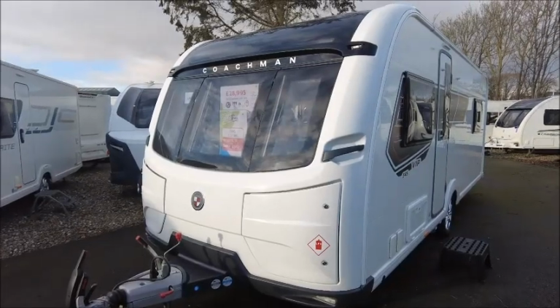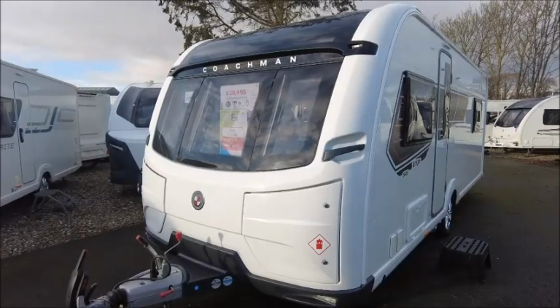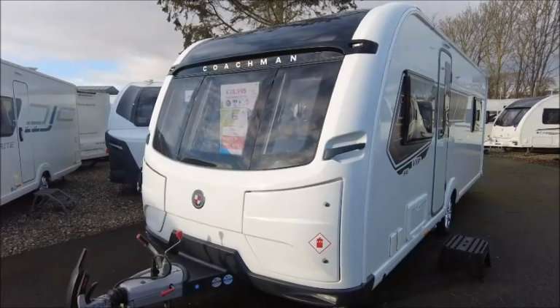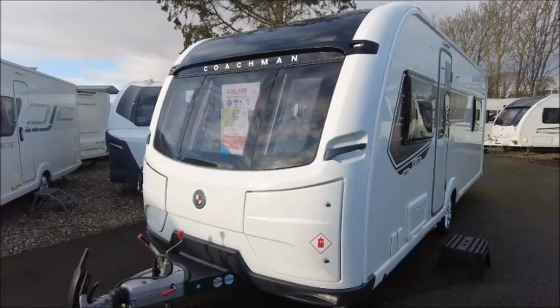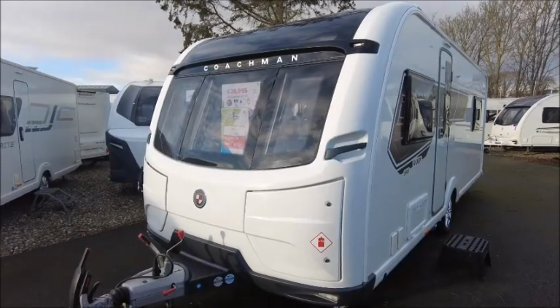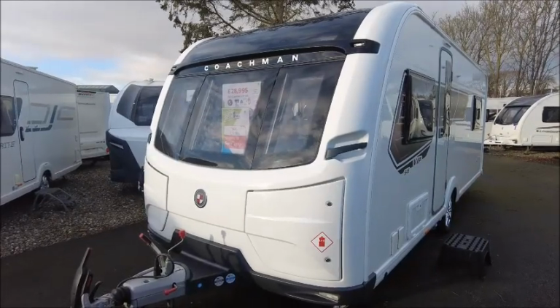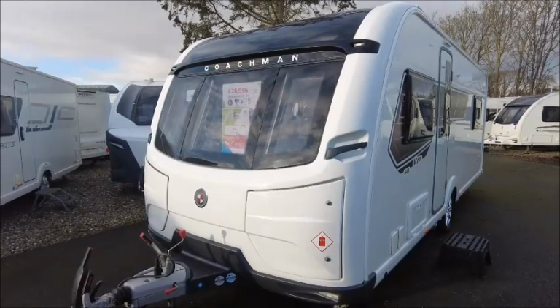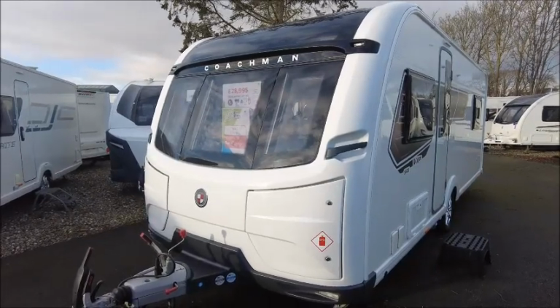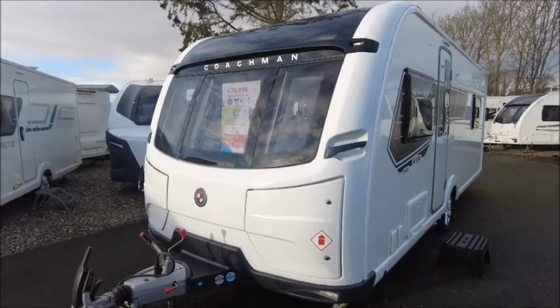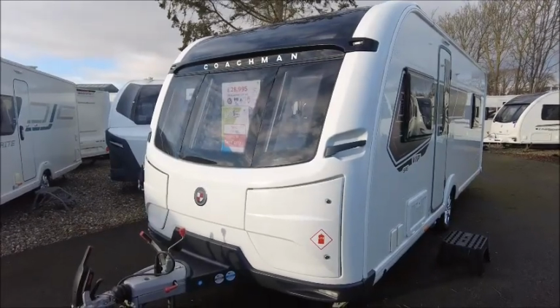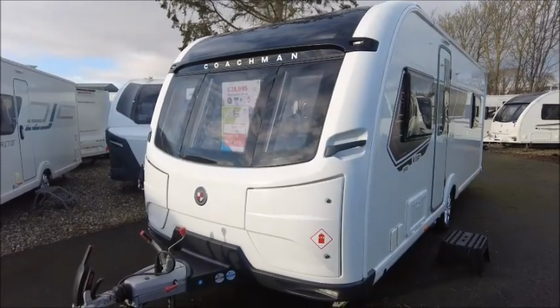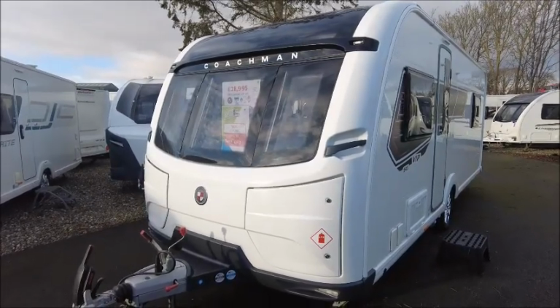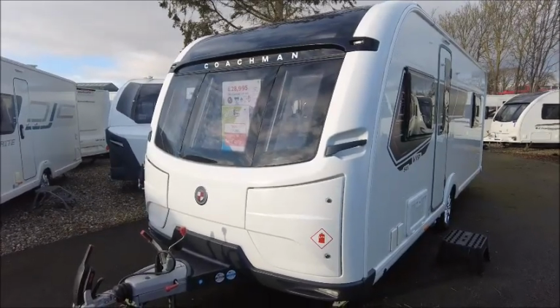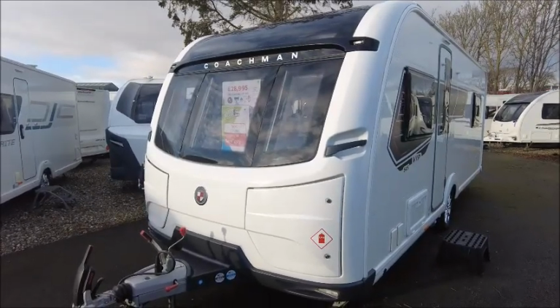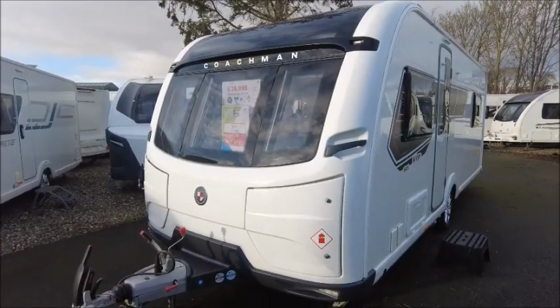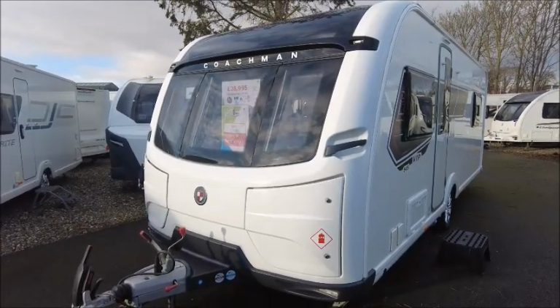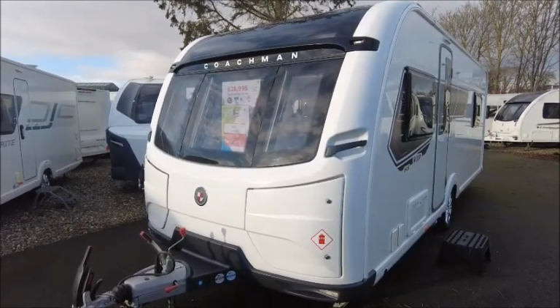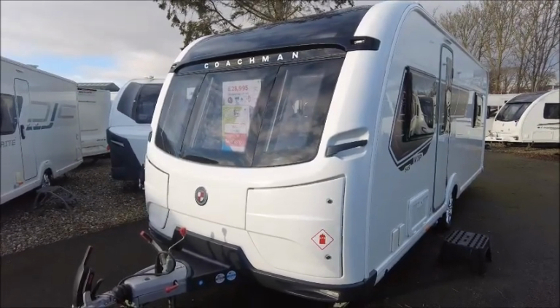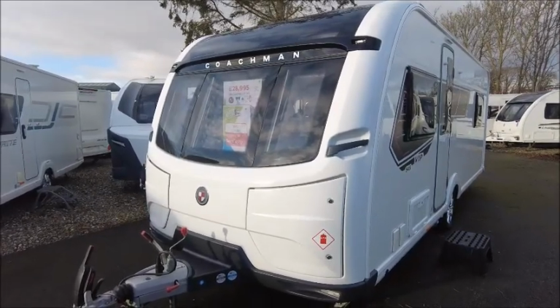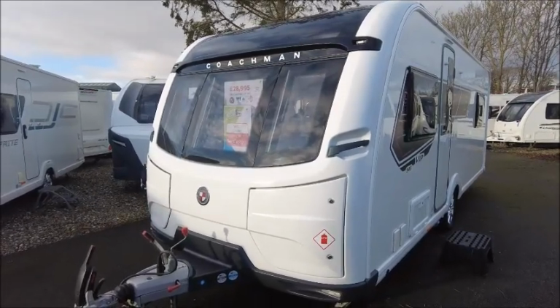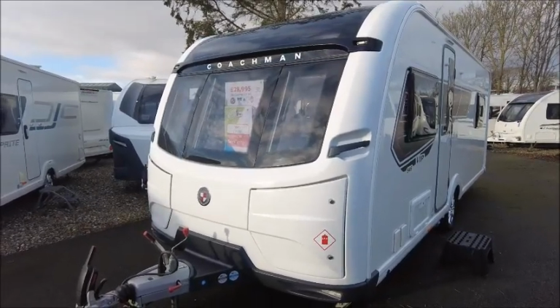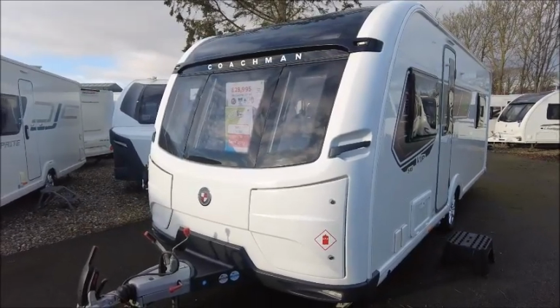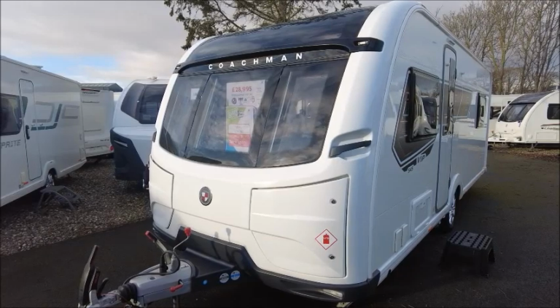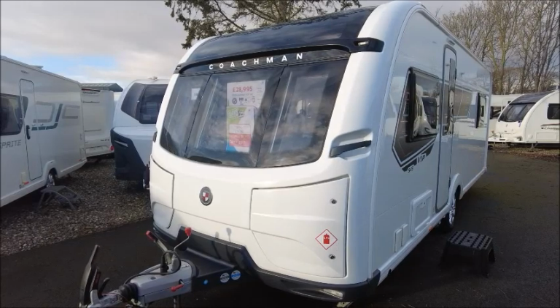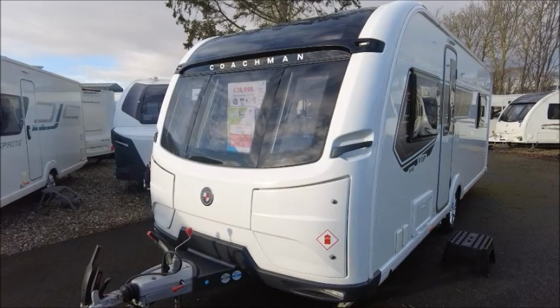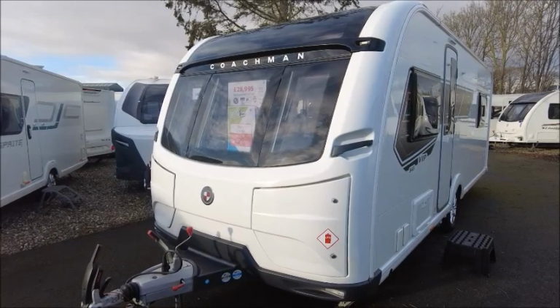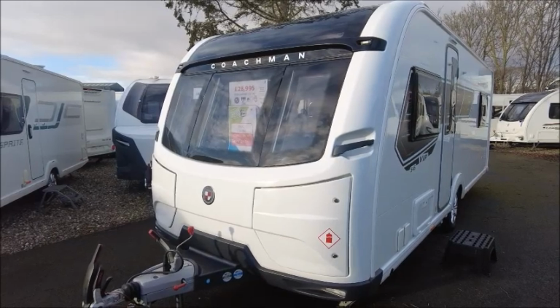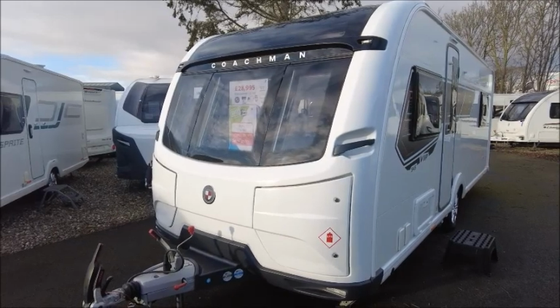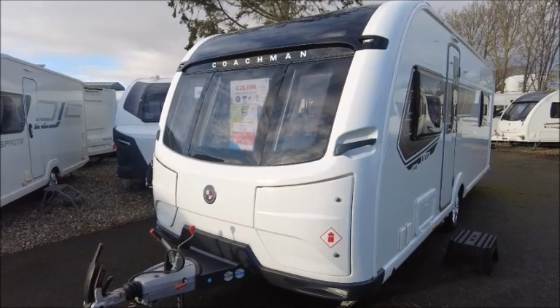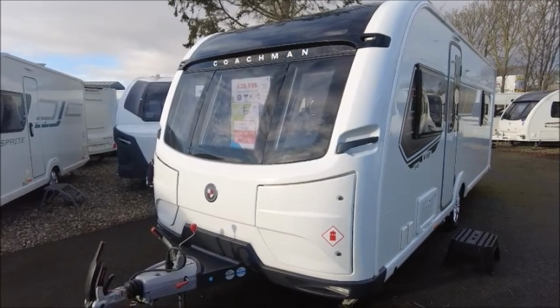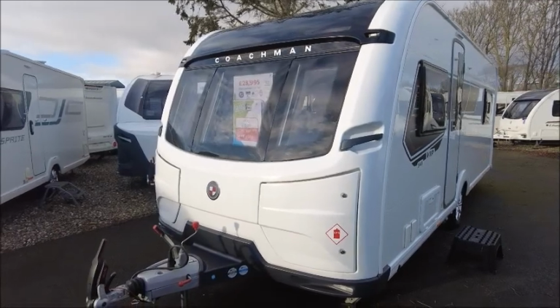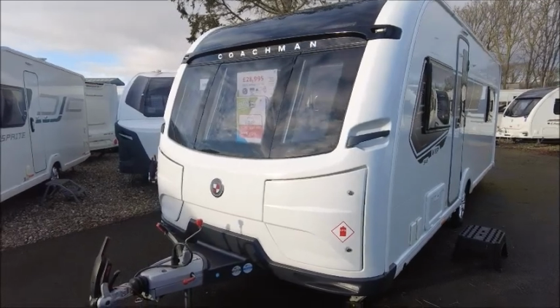Welcome back, it's all a pleasure. Here we have a Coachman VIP 545 Caravan. Let's go and take a look.